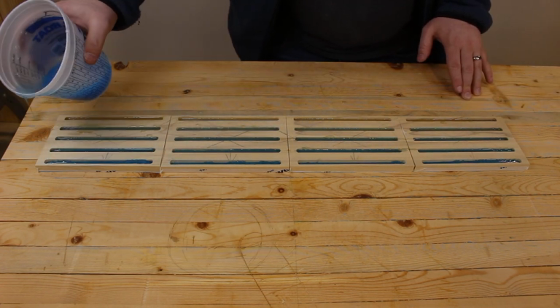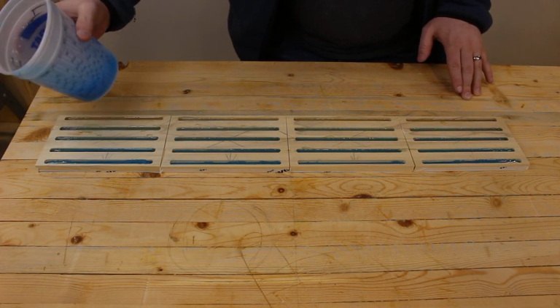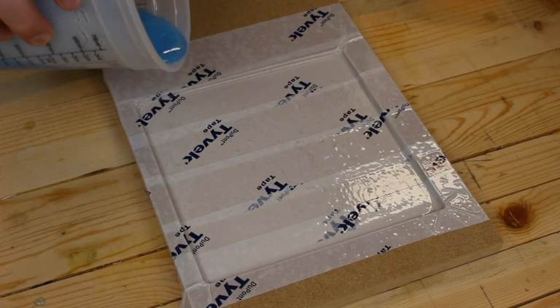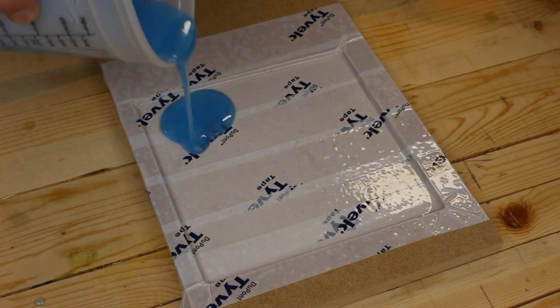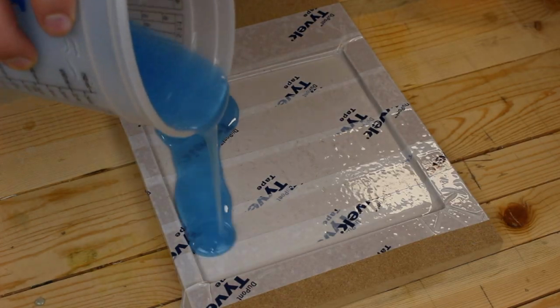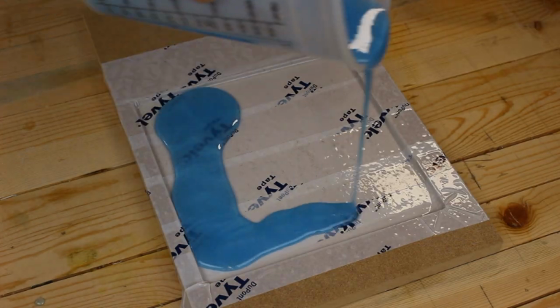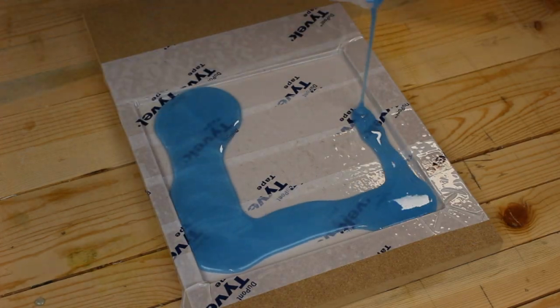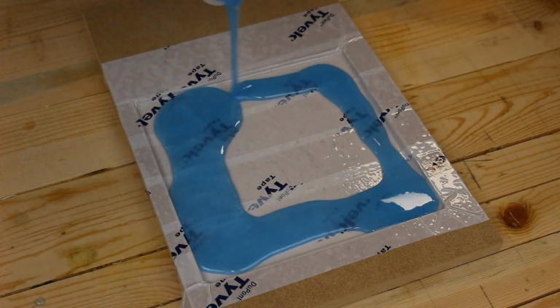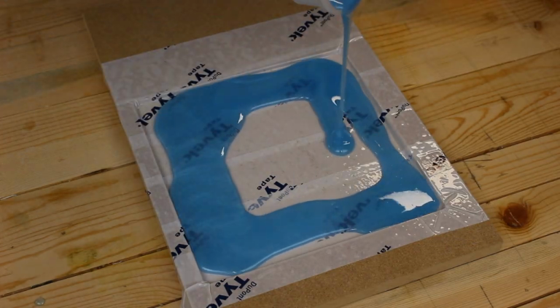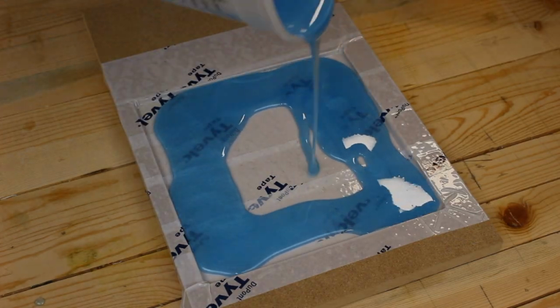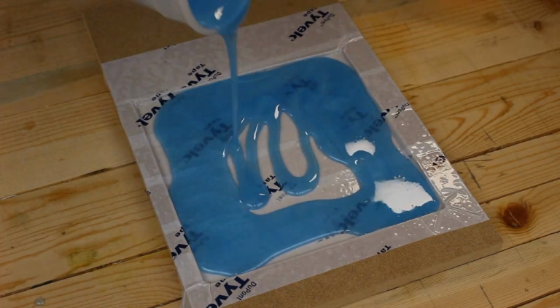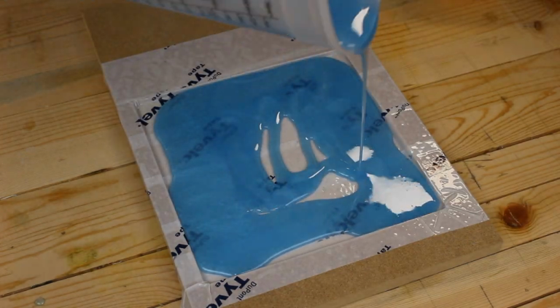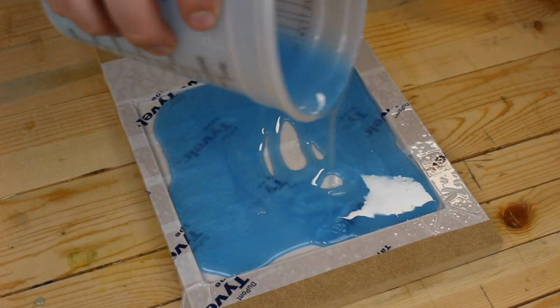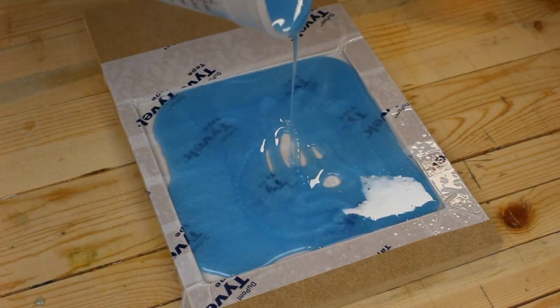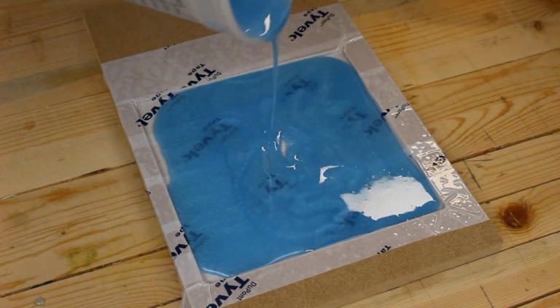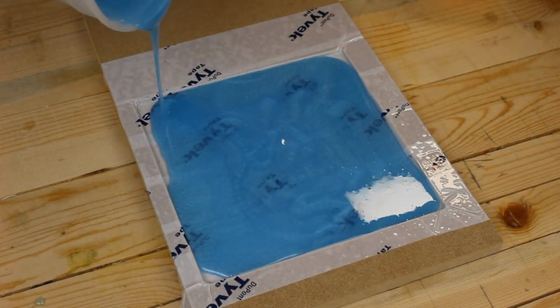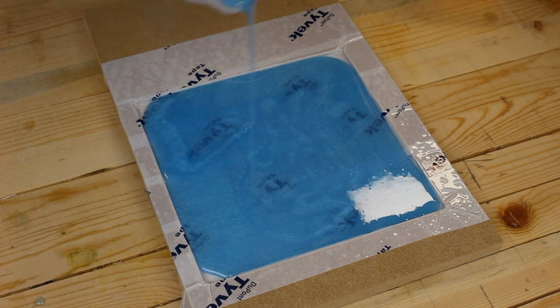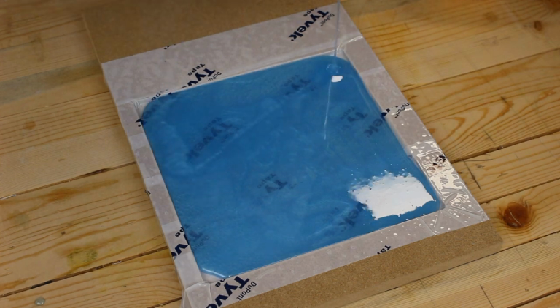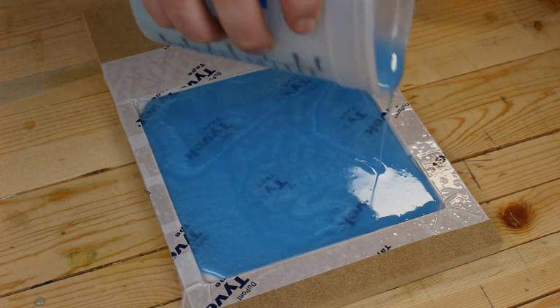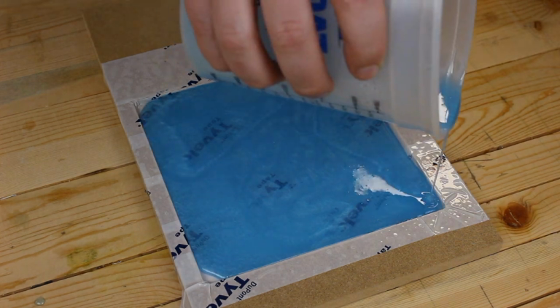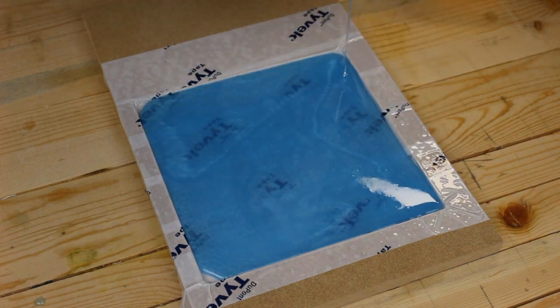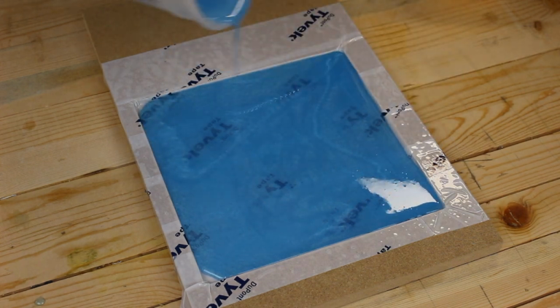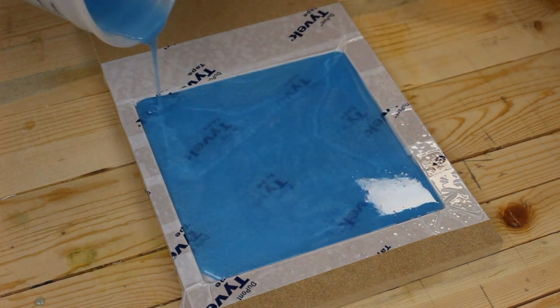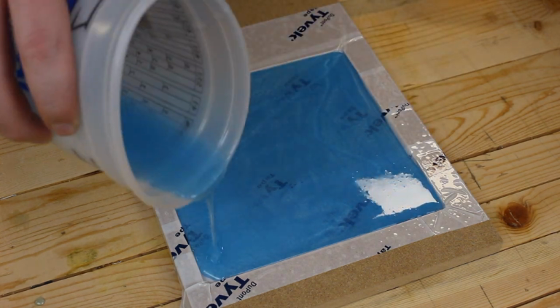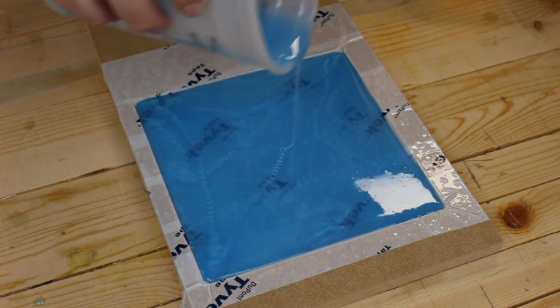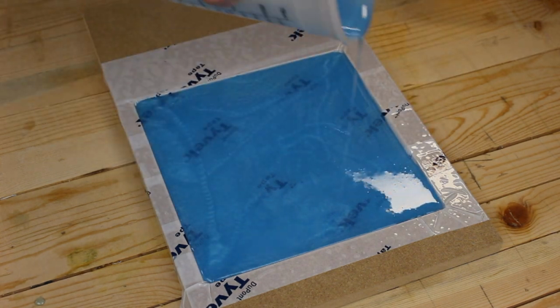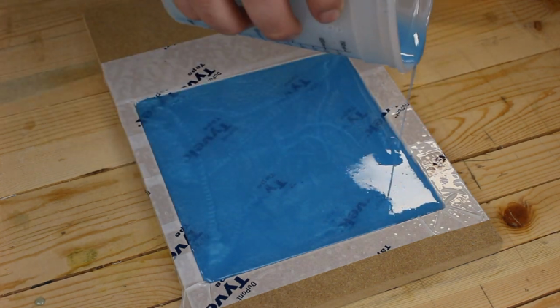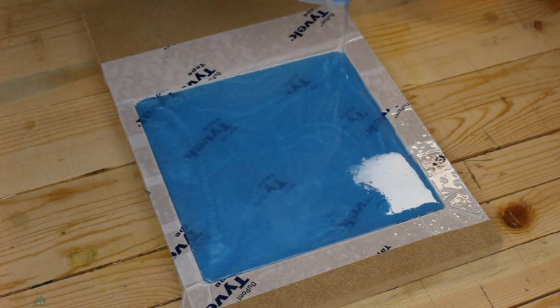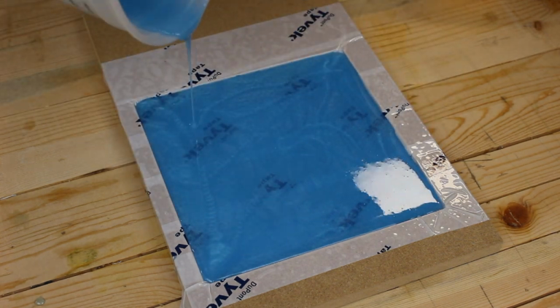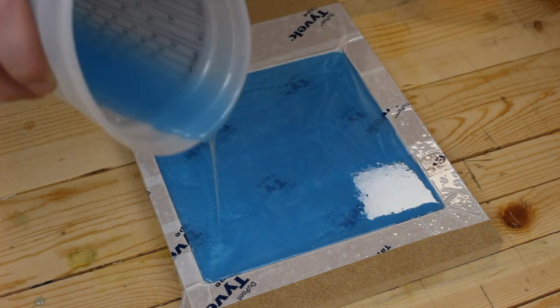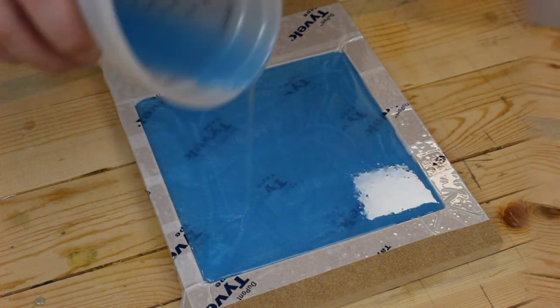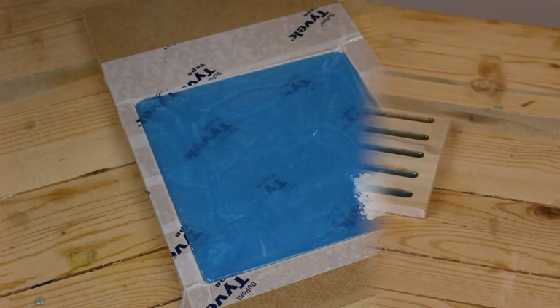I told you this form would come in handy later. Eventually, this epoxy sheet will be the top of our lamp.